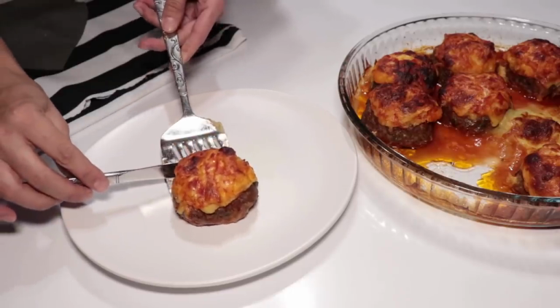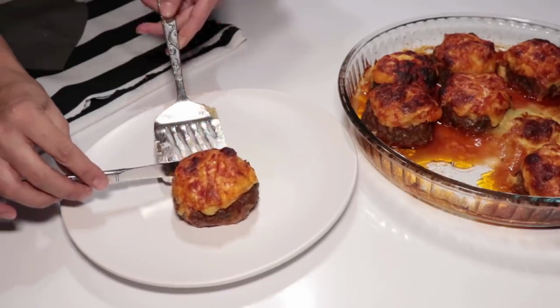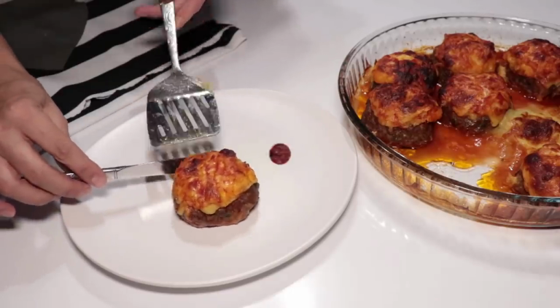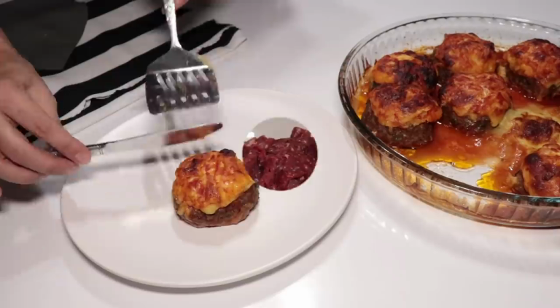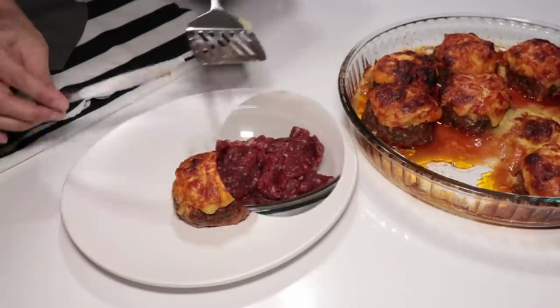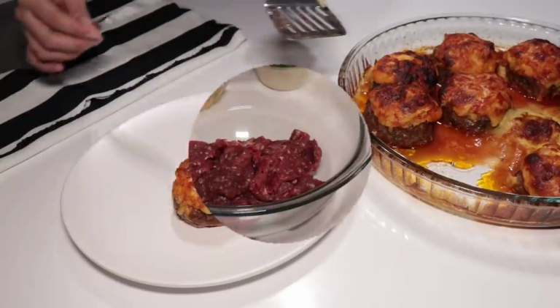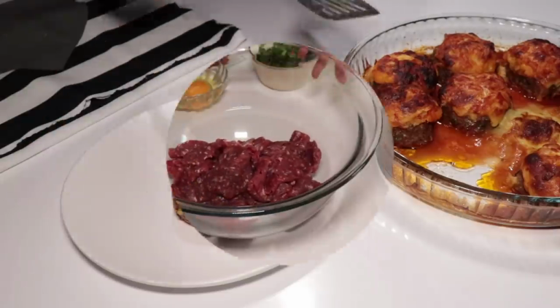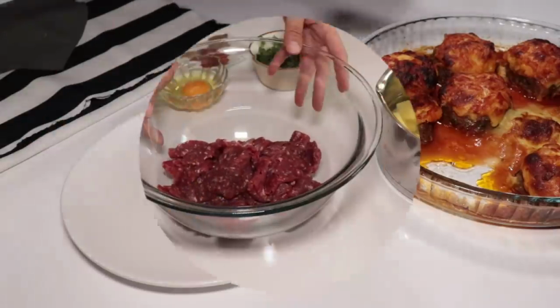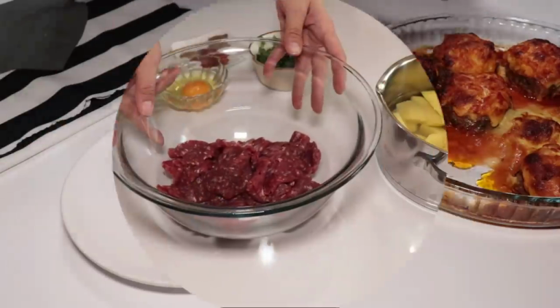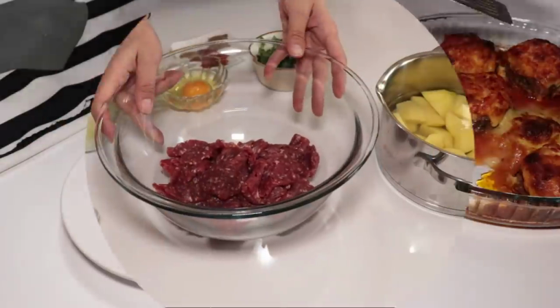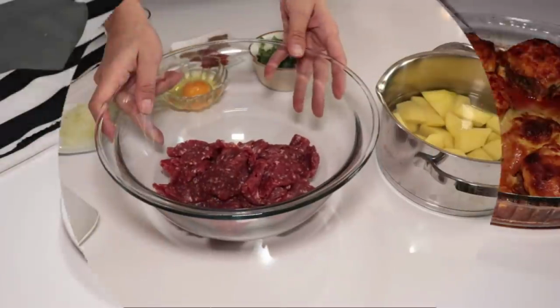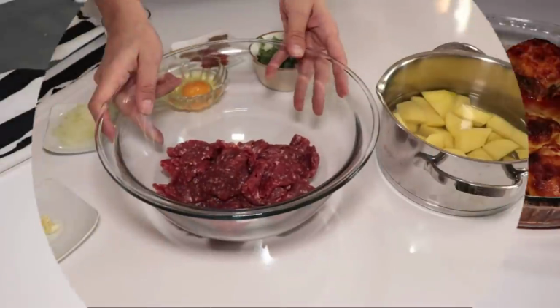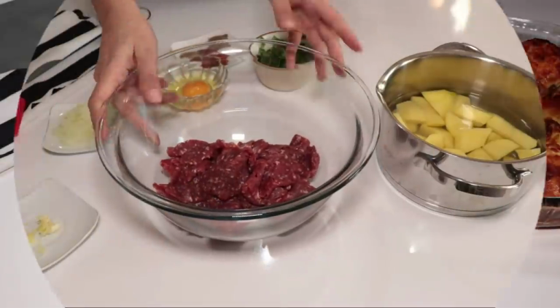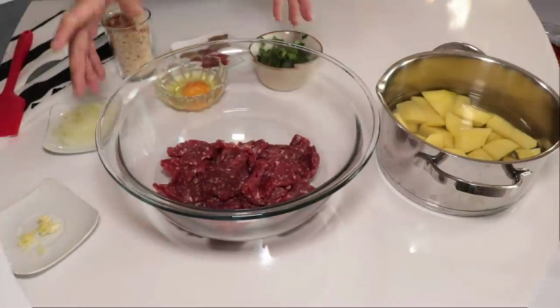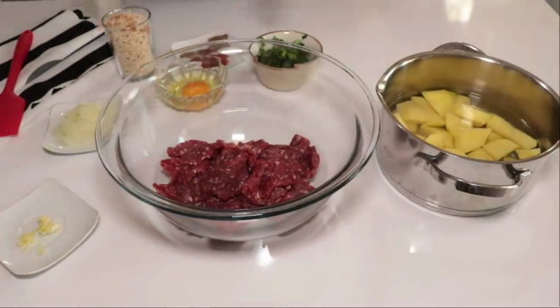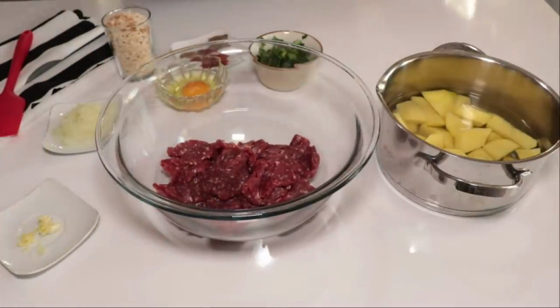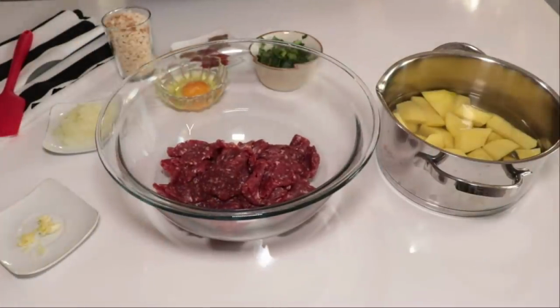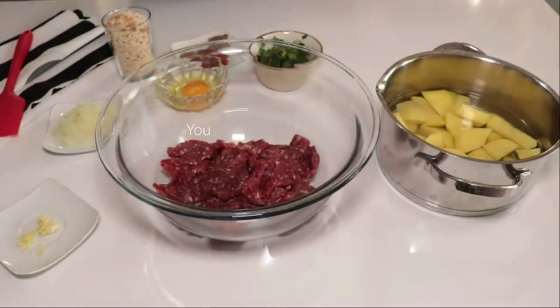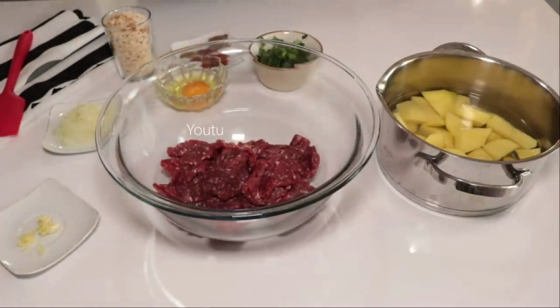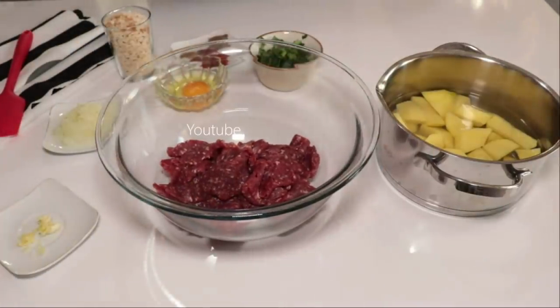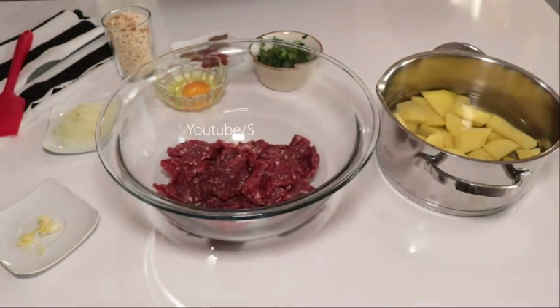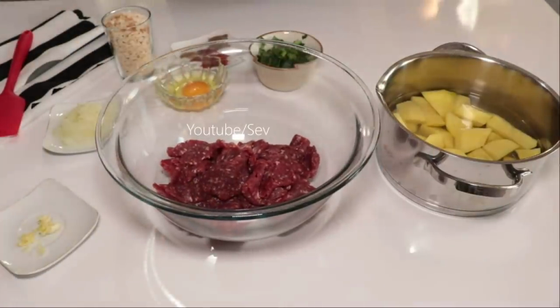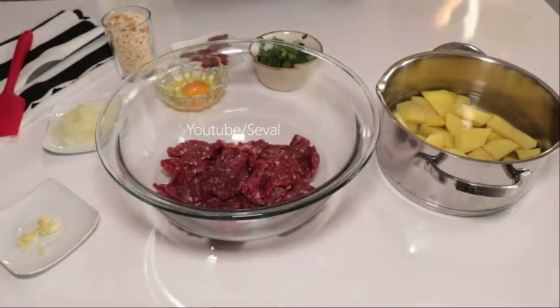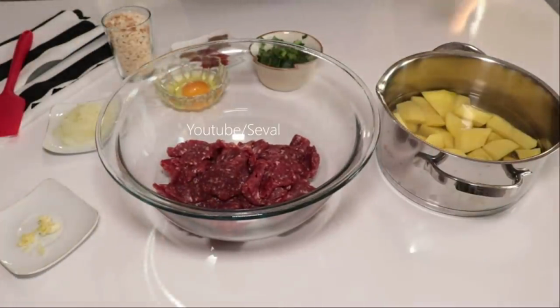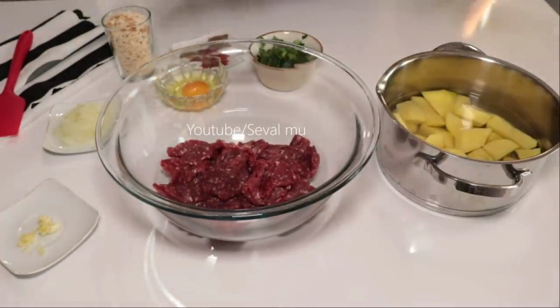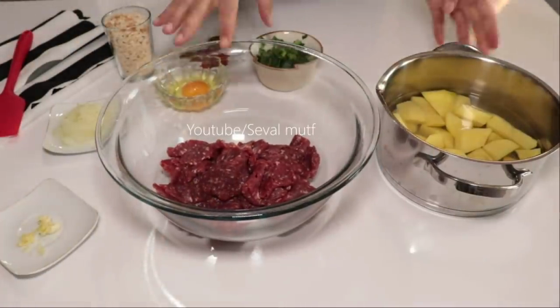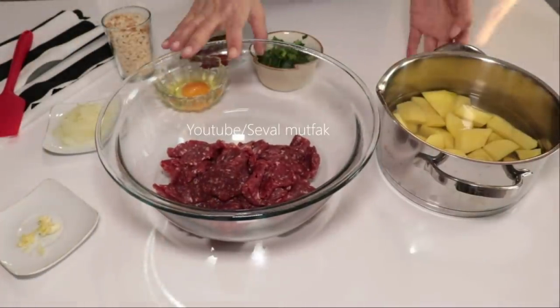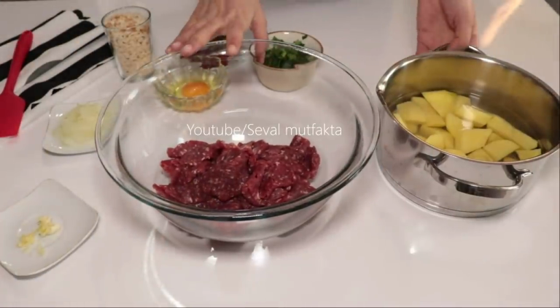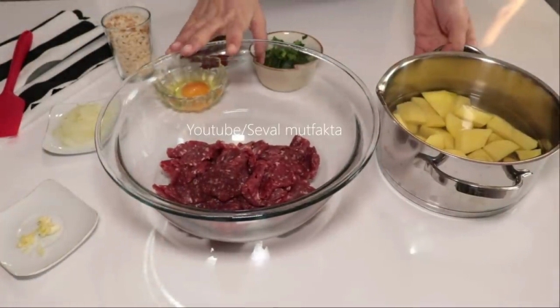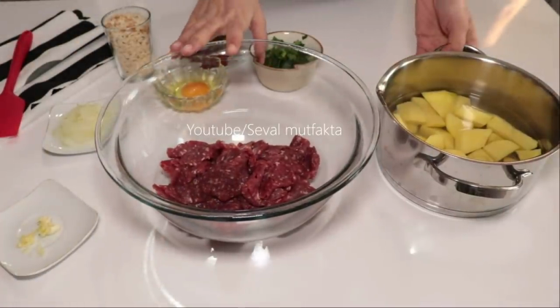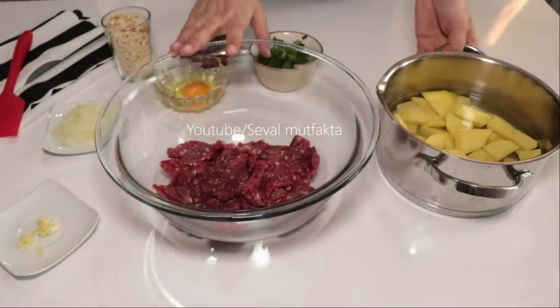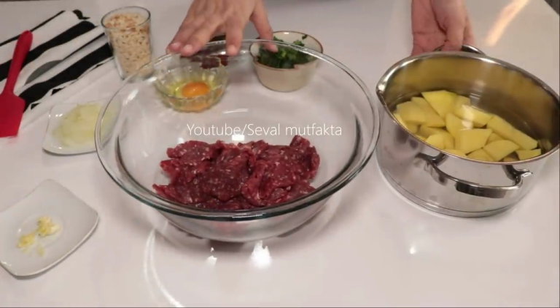Merhaba arkadaşlar. Hoş geldiniz mutfağıma. Bugünkü tarifim köfte çanakları.